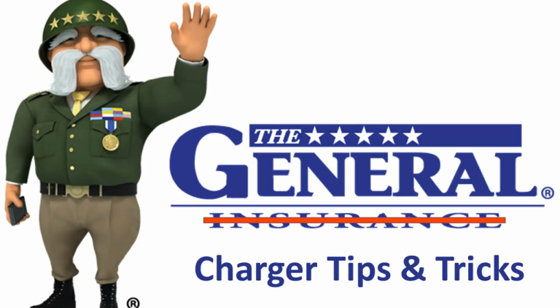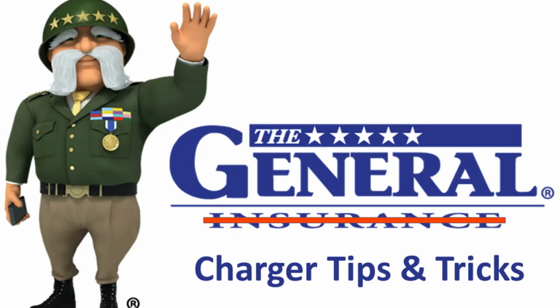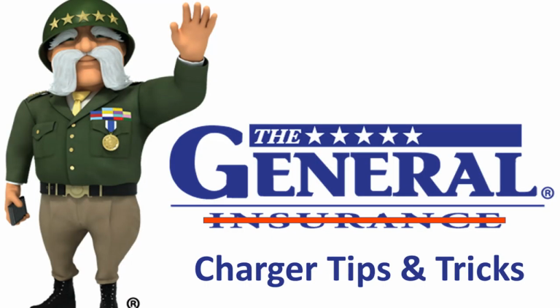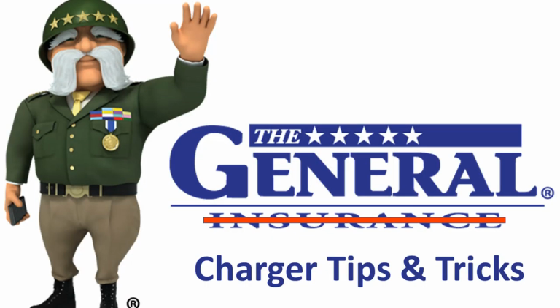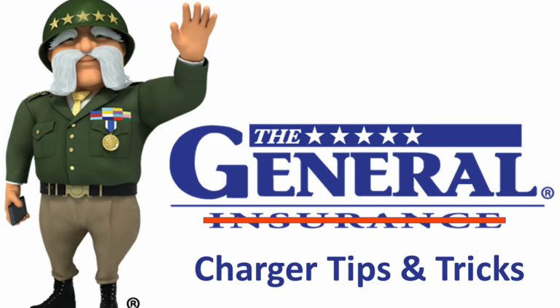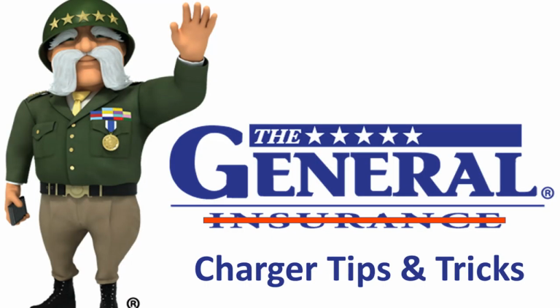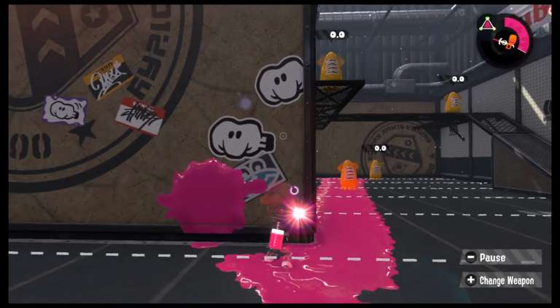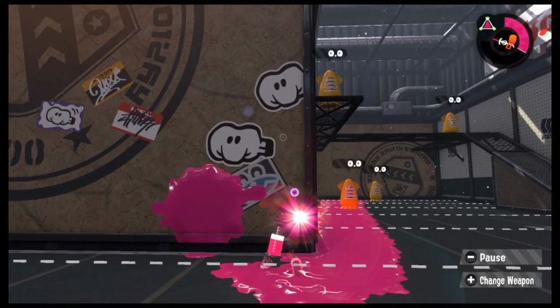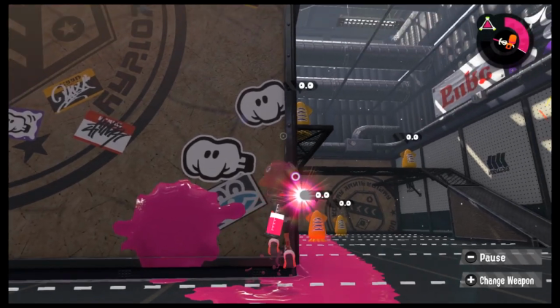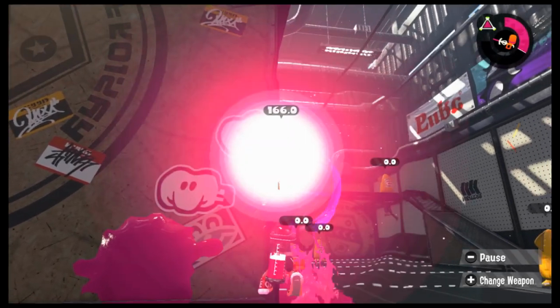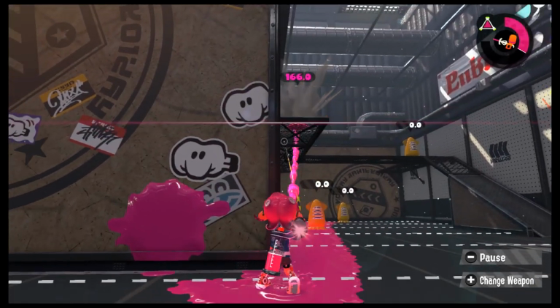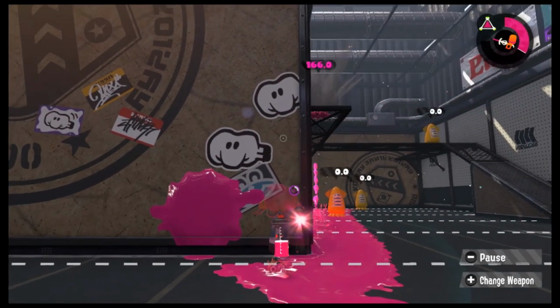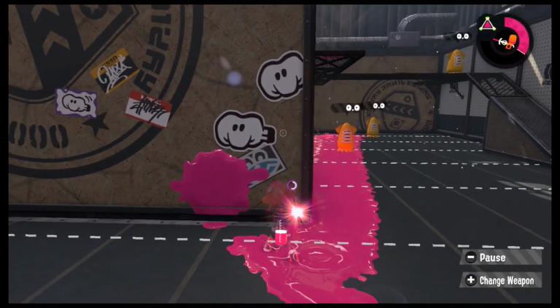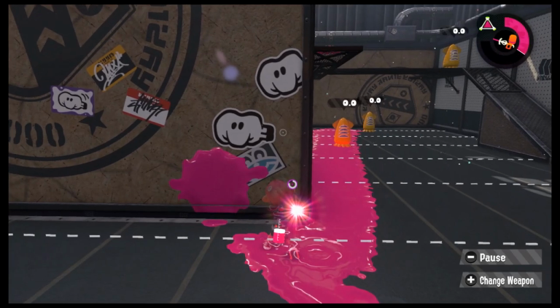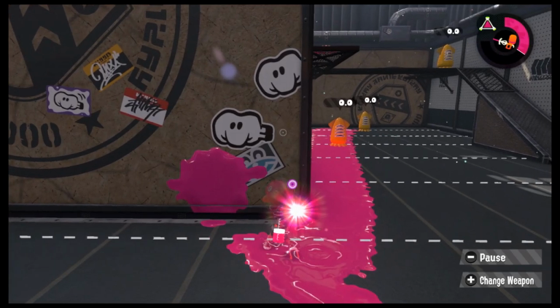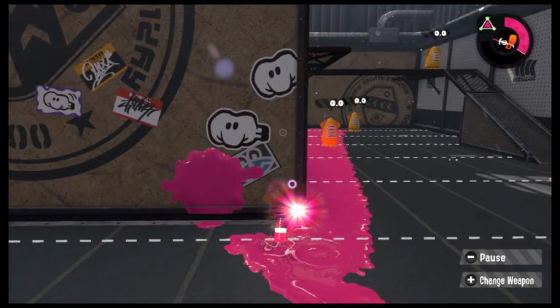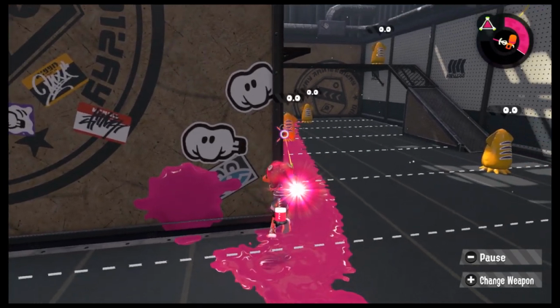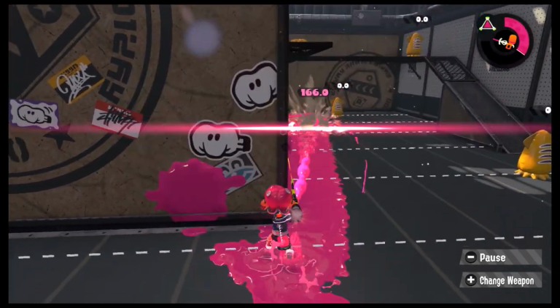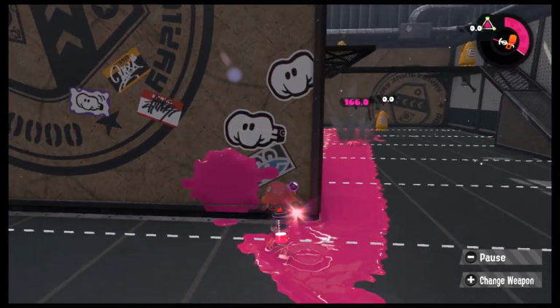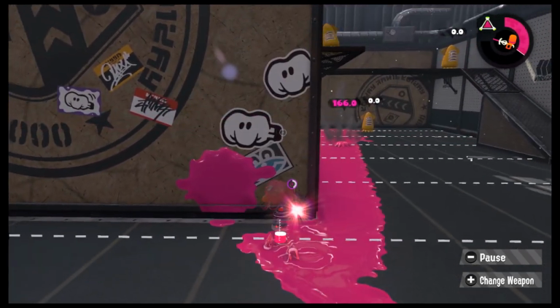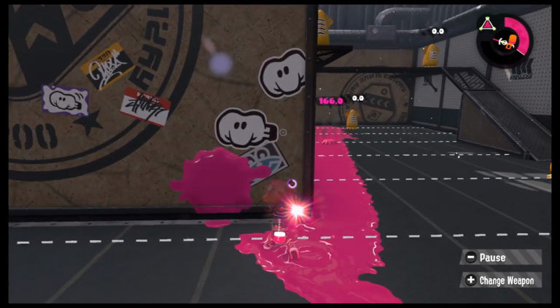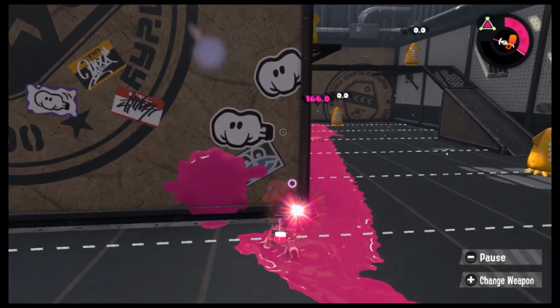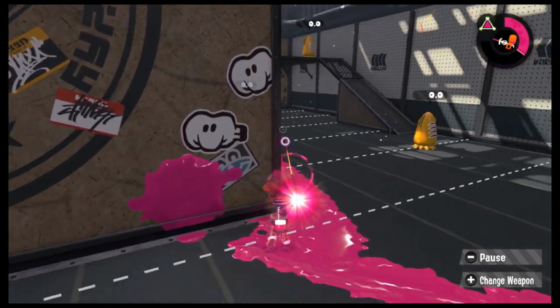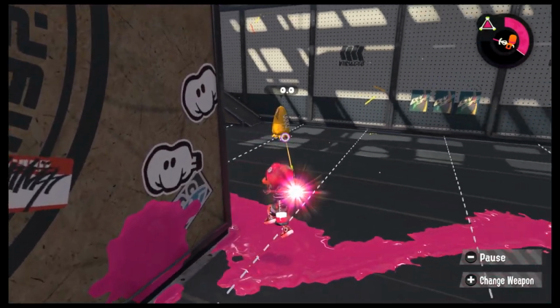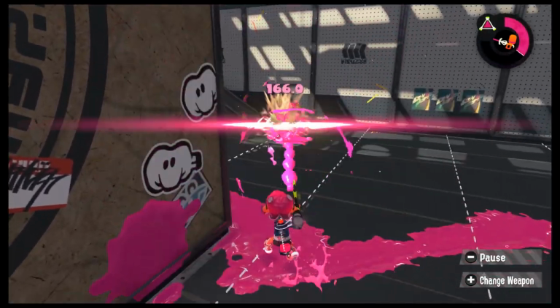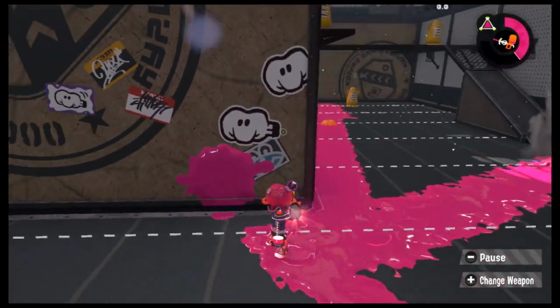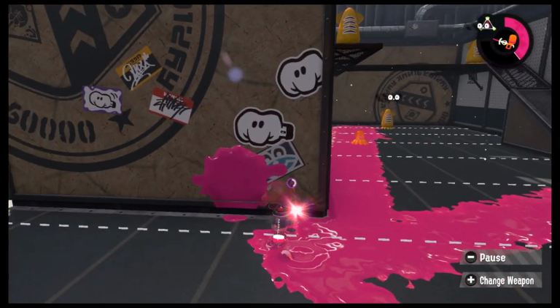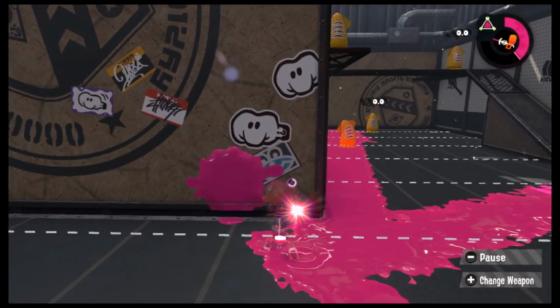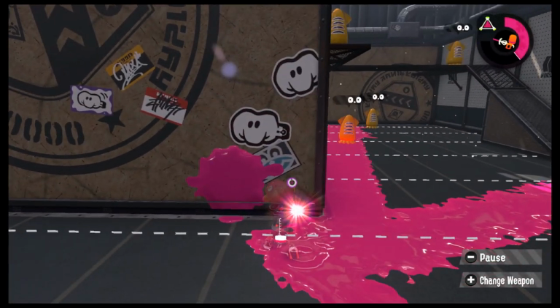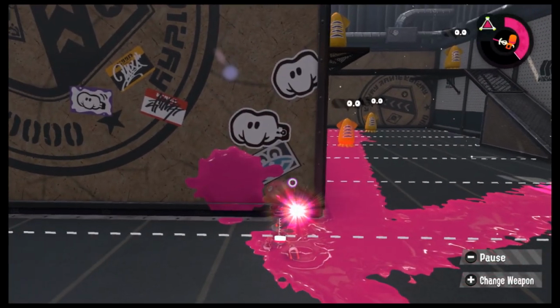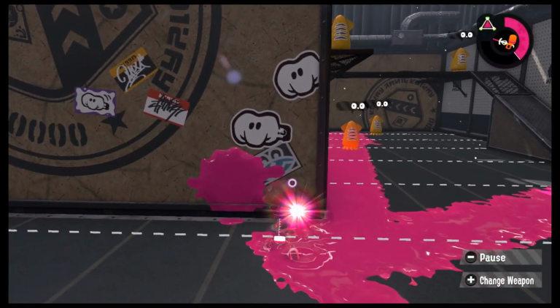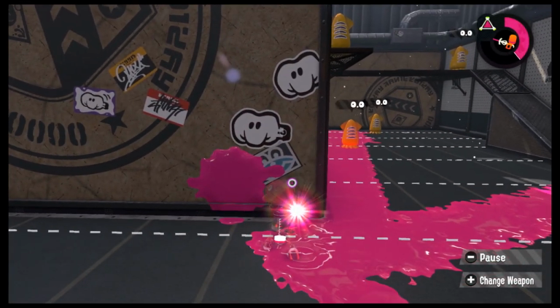General charger tips: charge behind a wall, then step to the right and shoot. Don't let people see you lazy or you can surprise them. That's it.